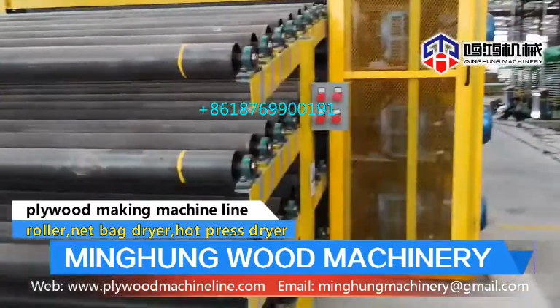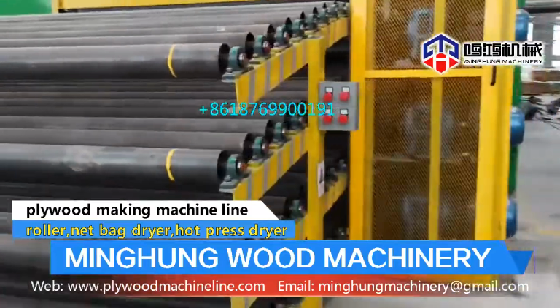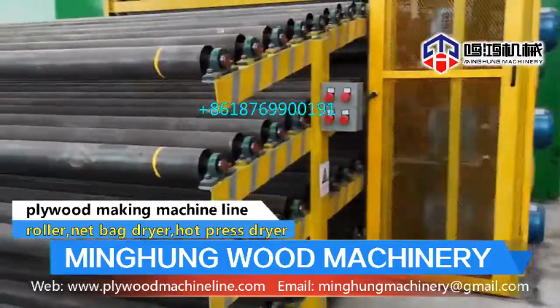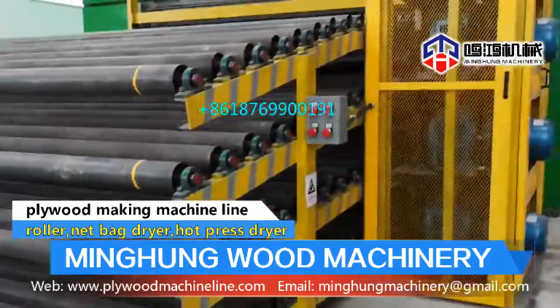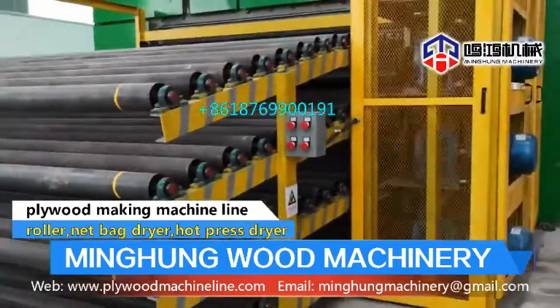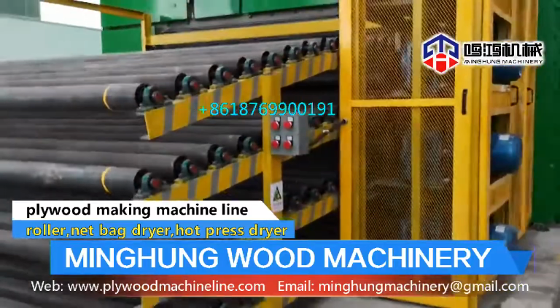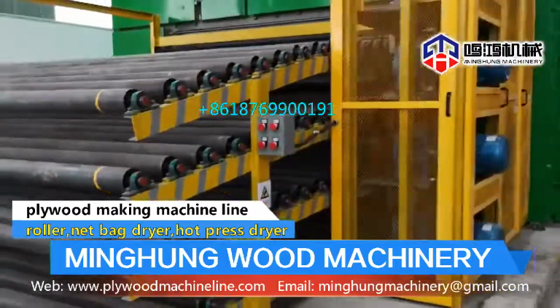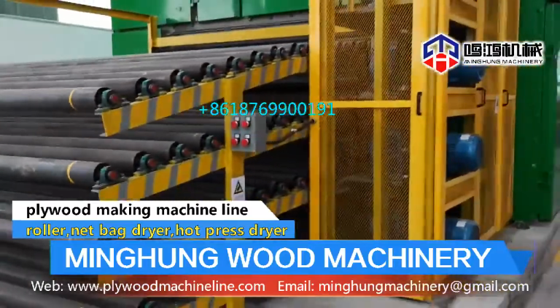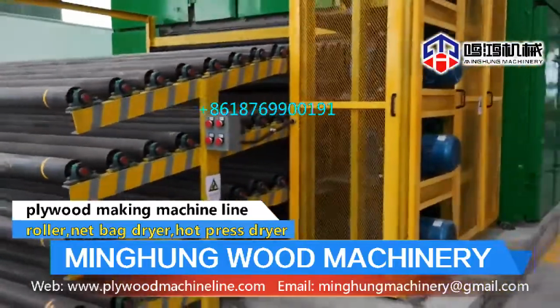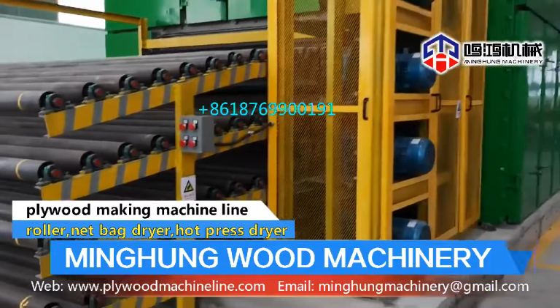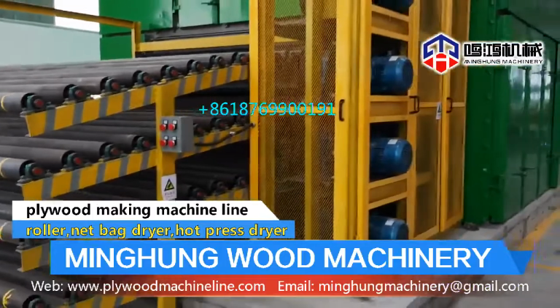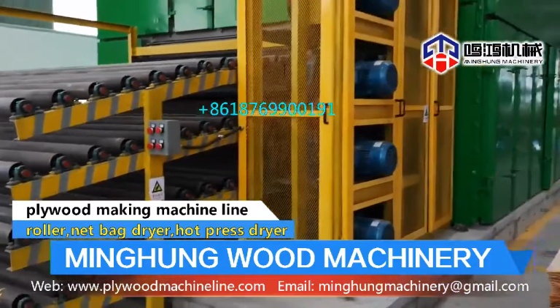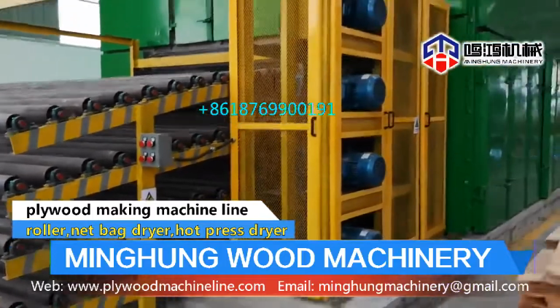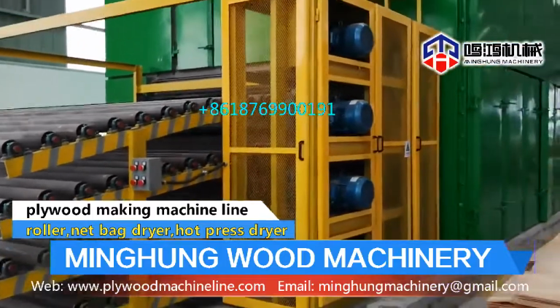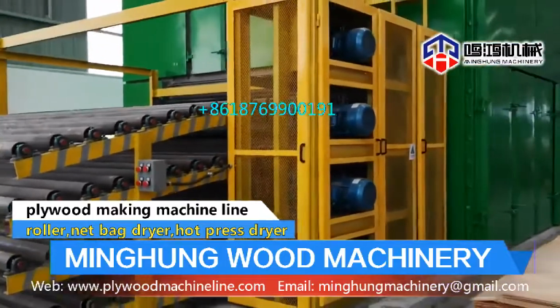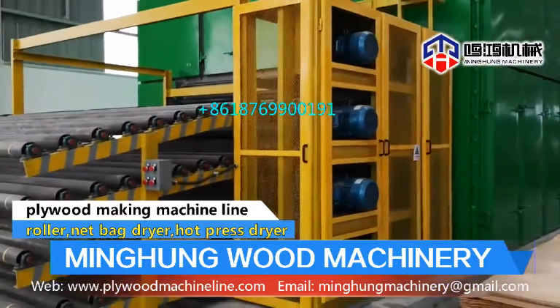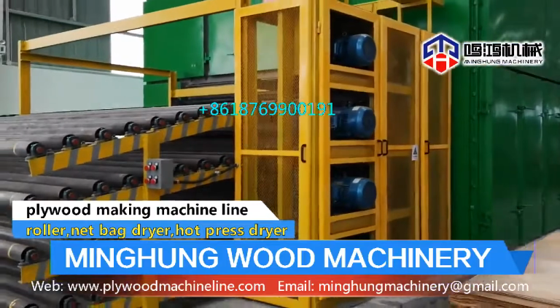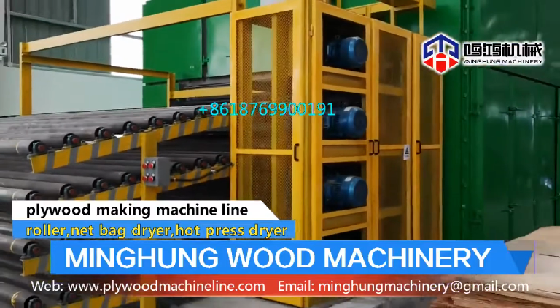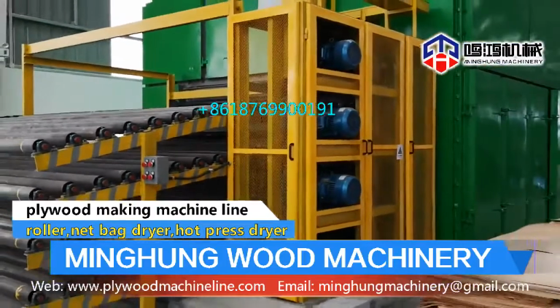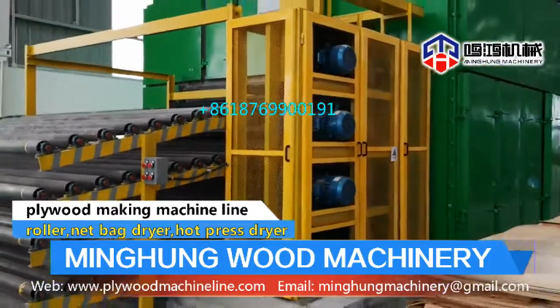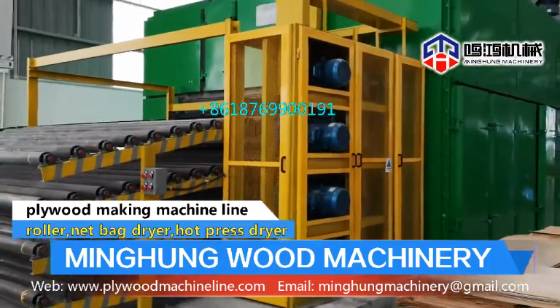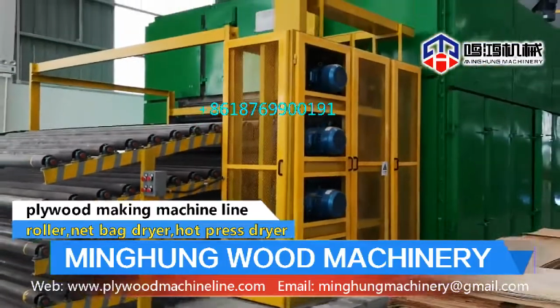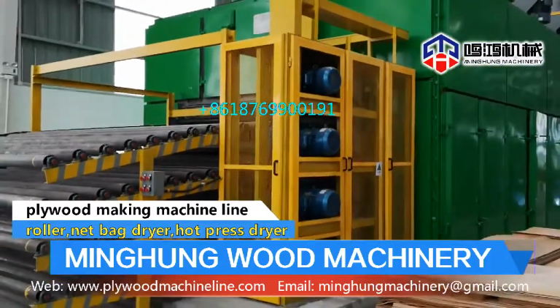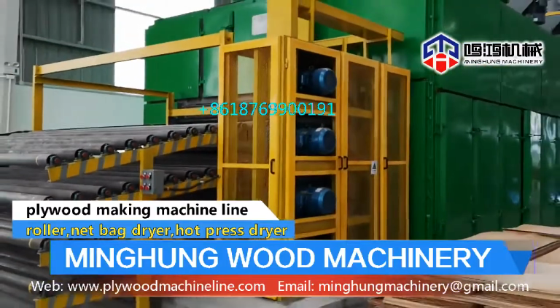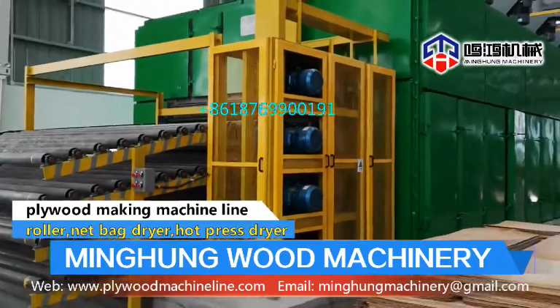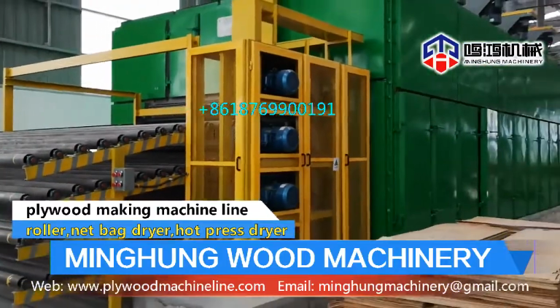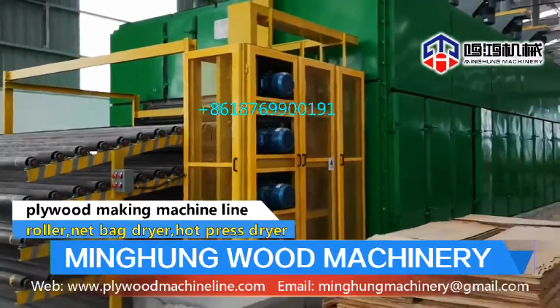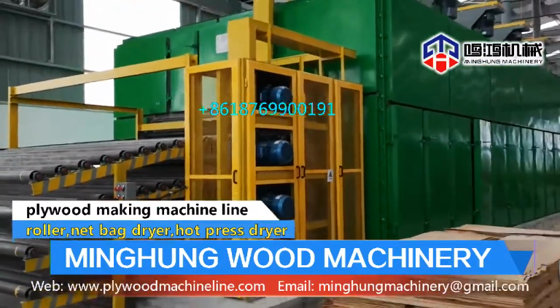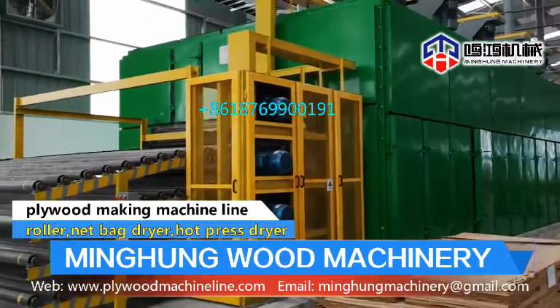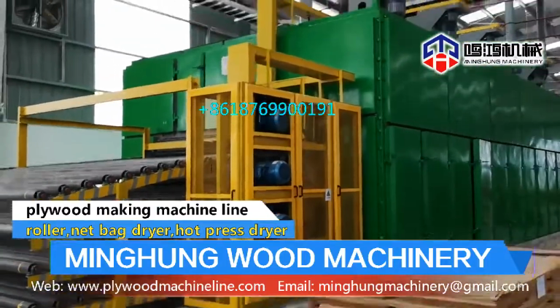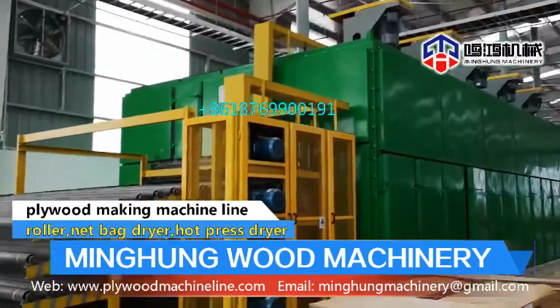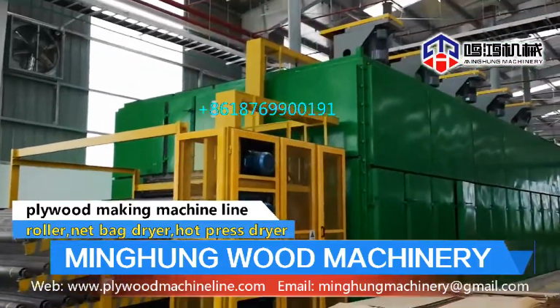Usually we use a drying core veneer. Its production capacity is much bigger.